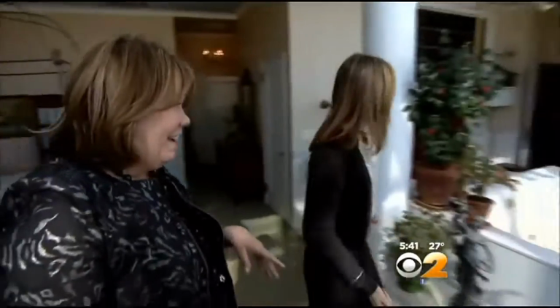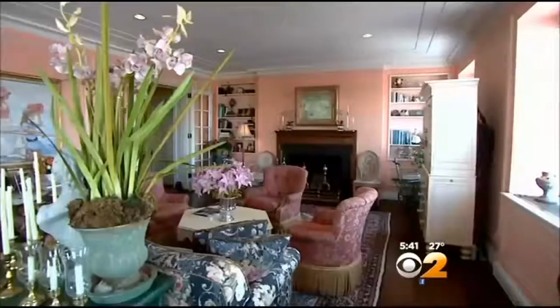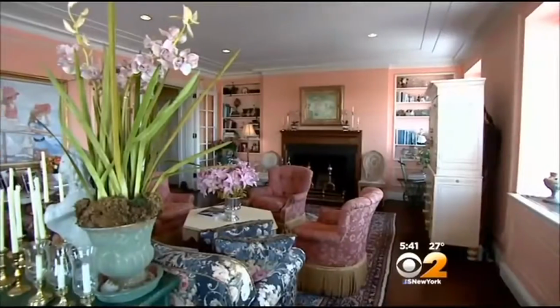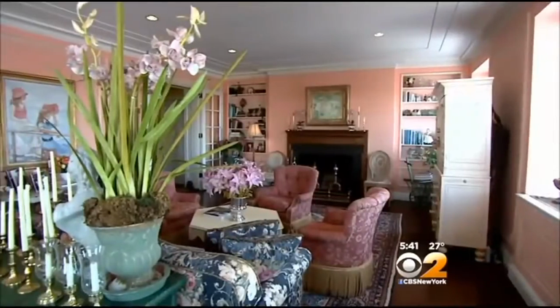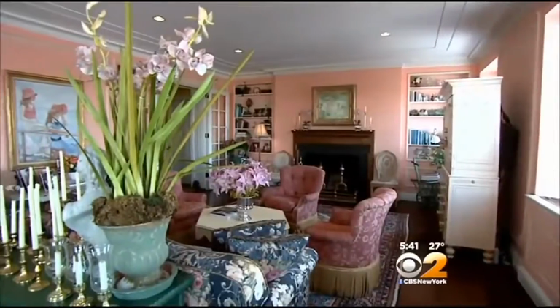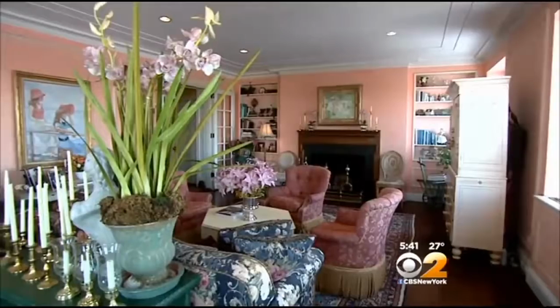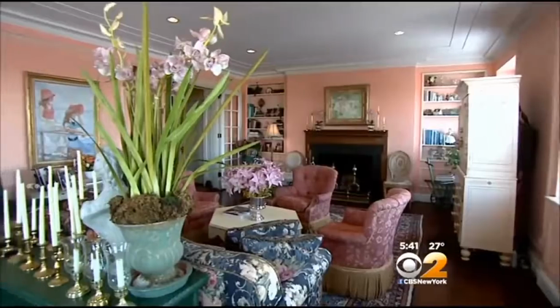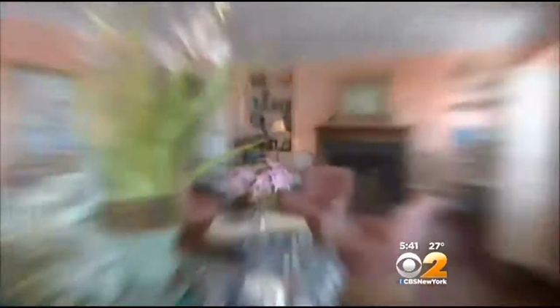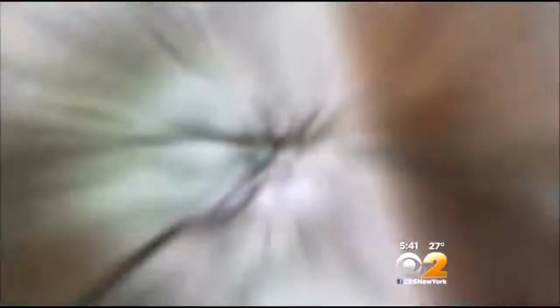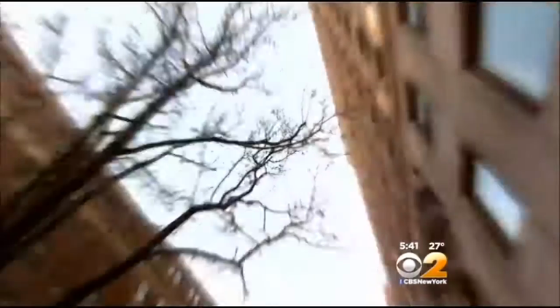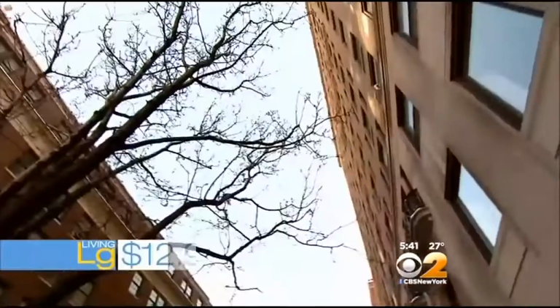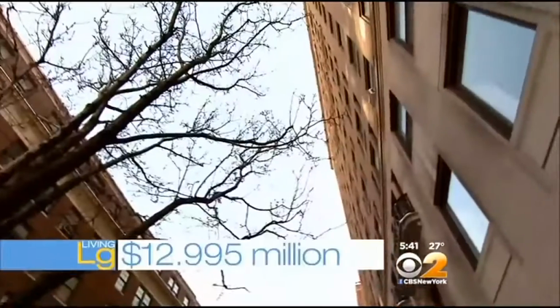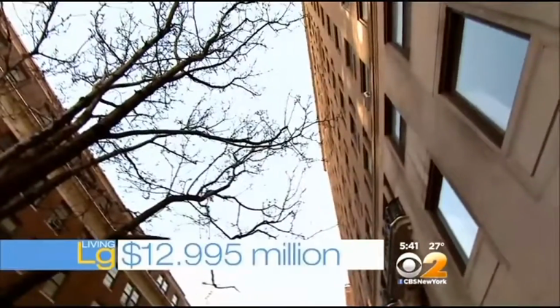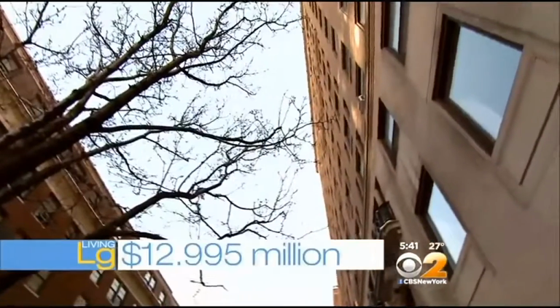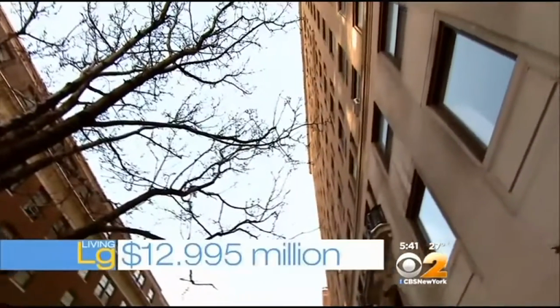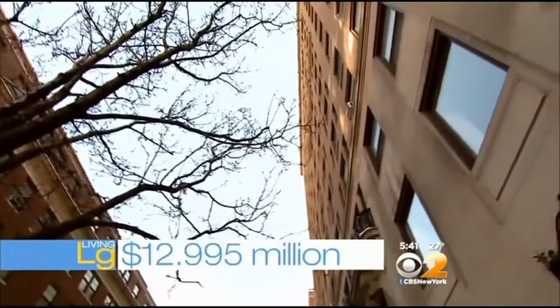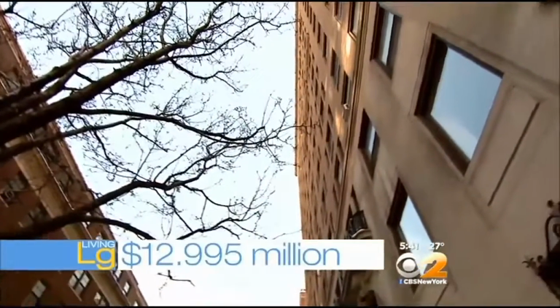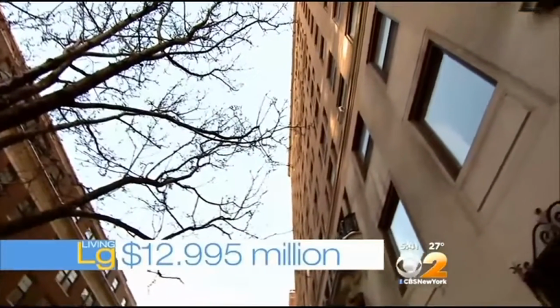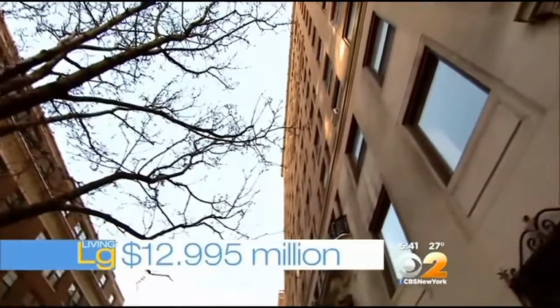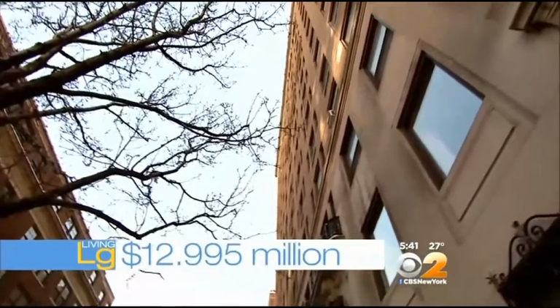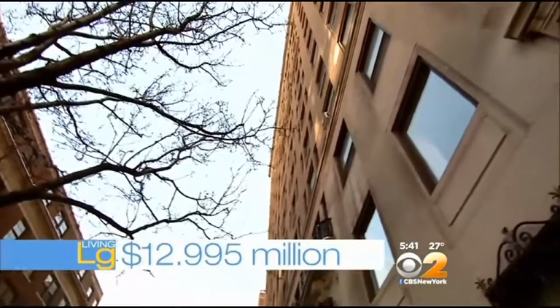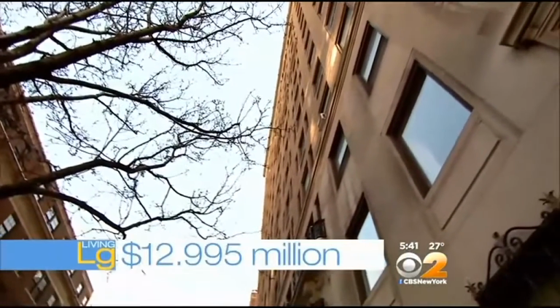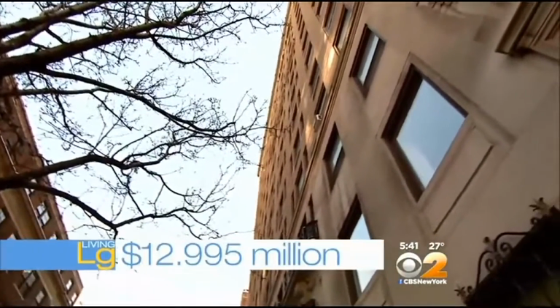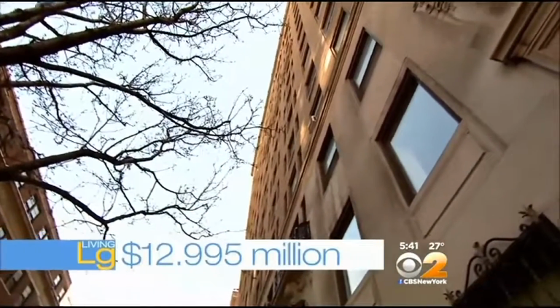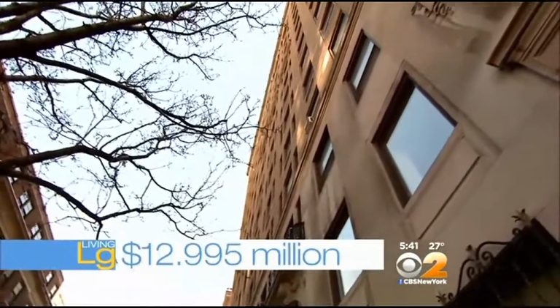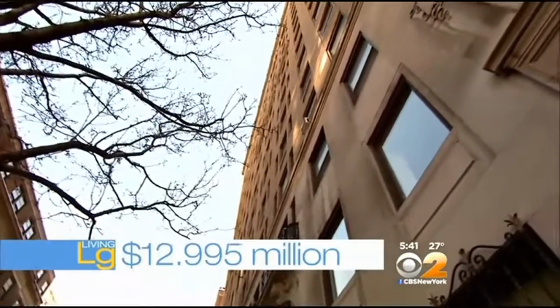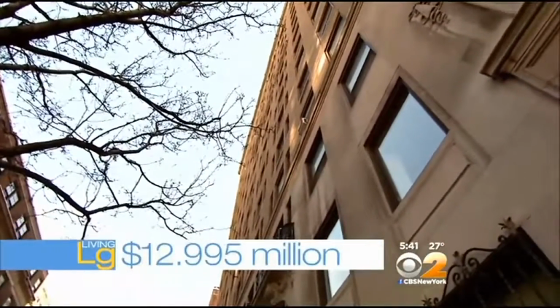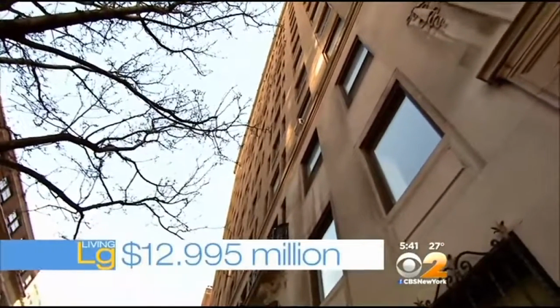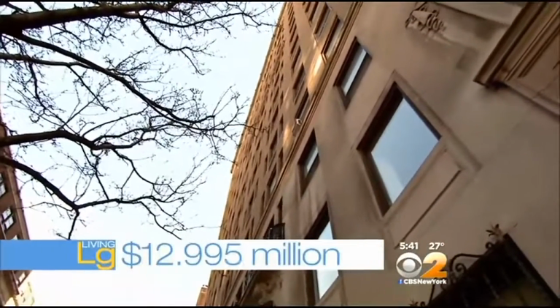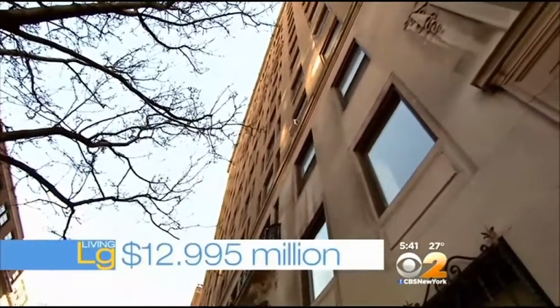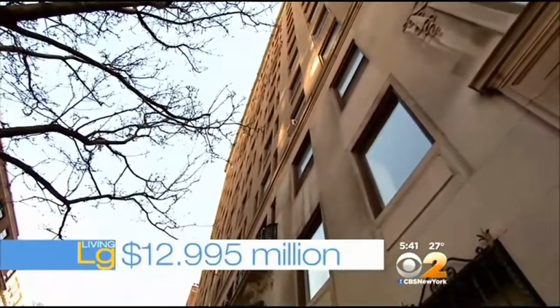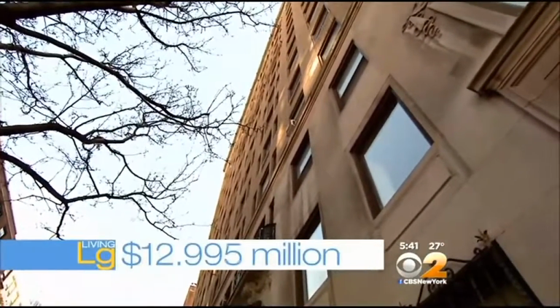To live large here, it will cost you $12,995,000.